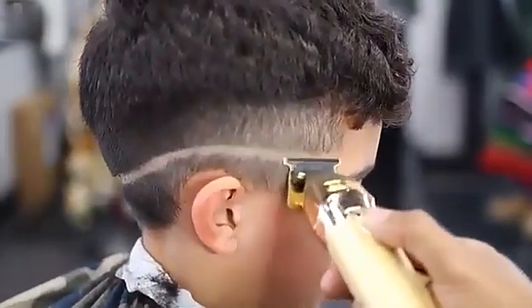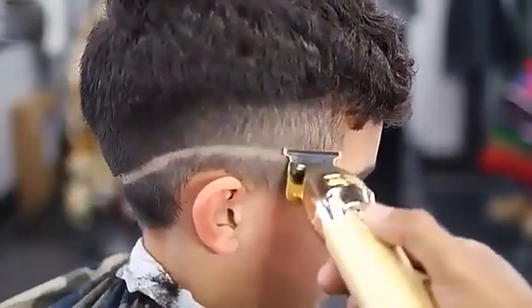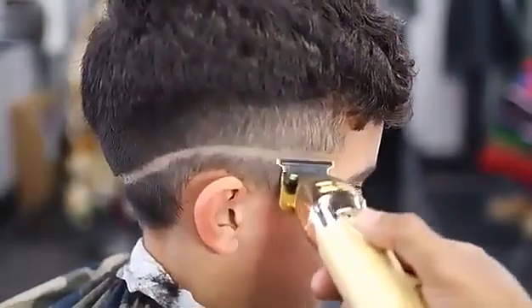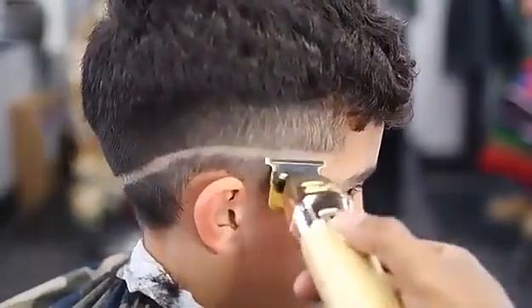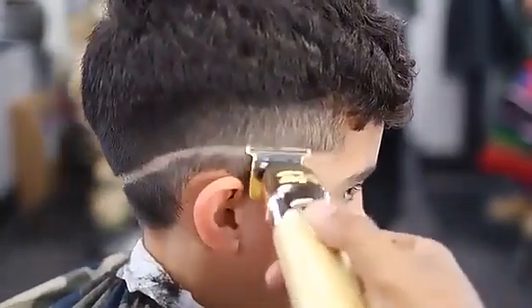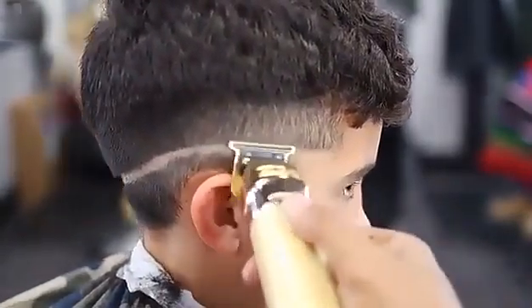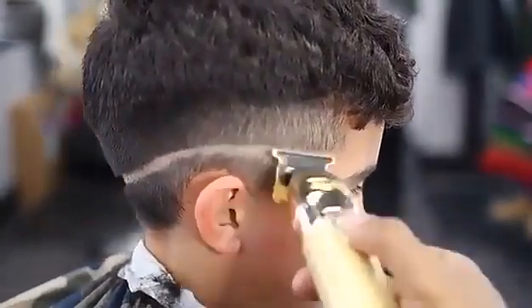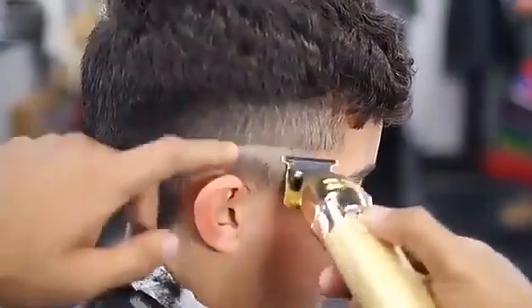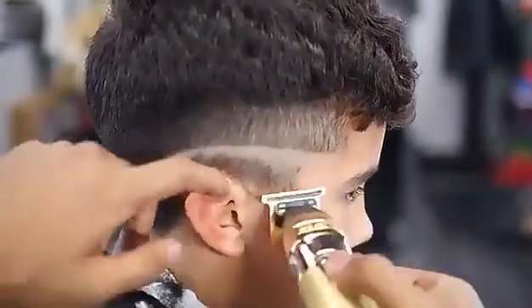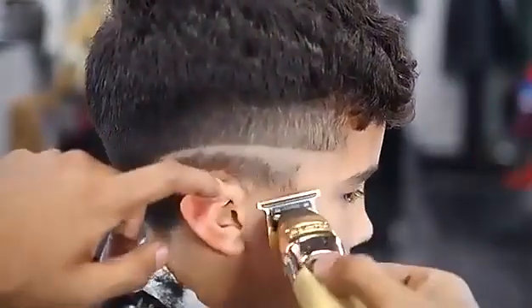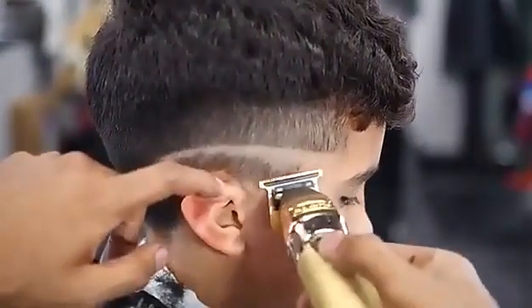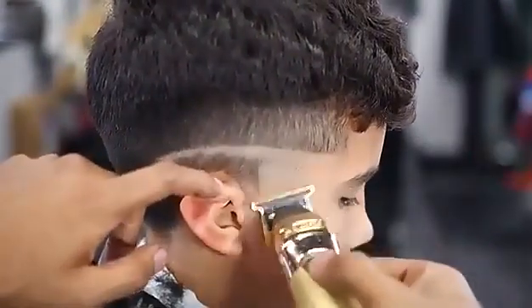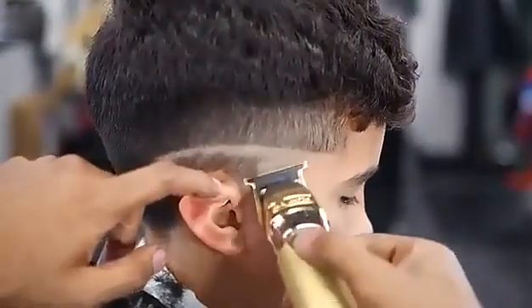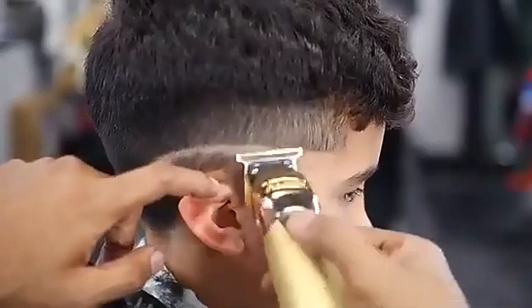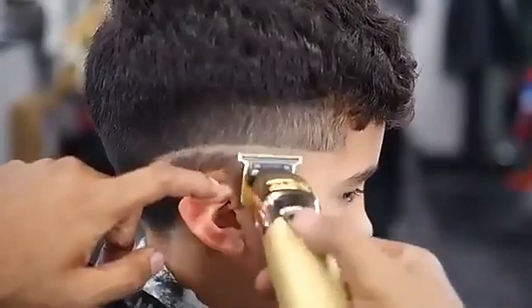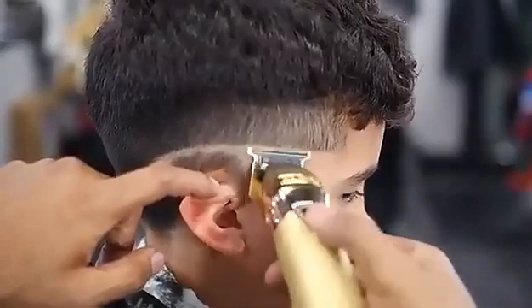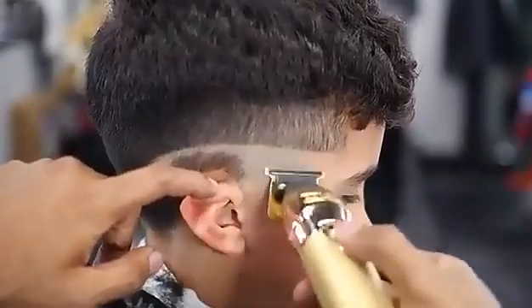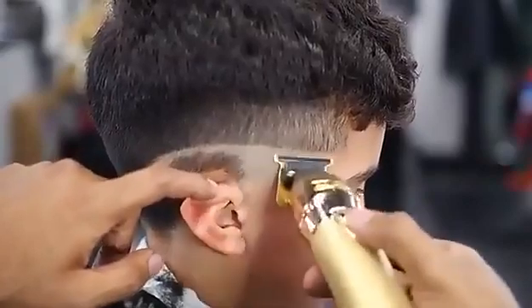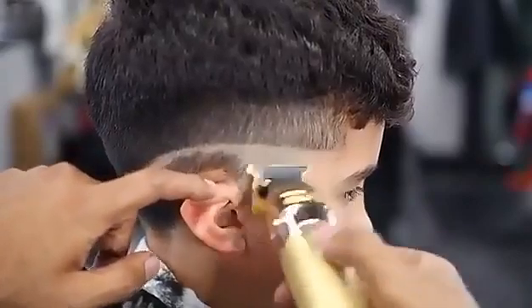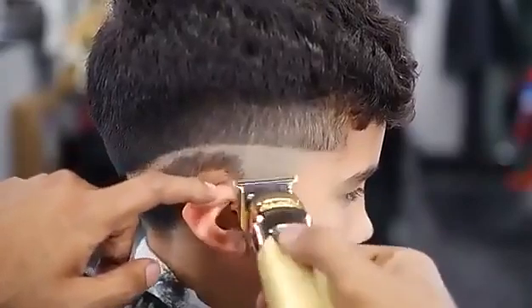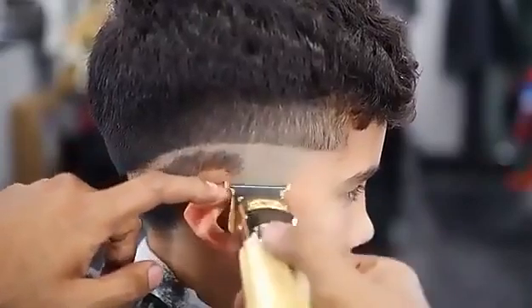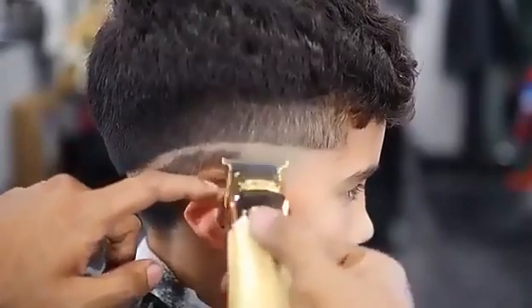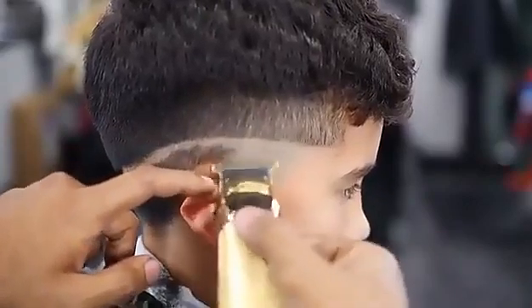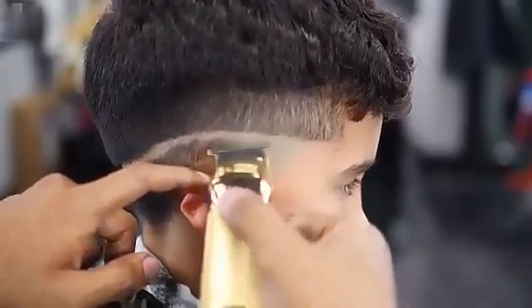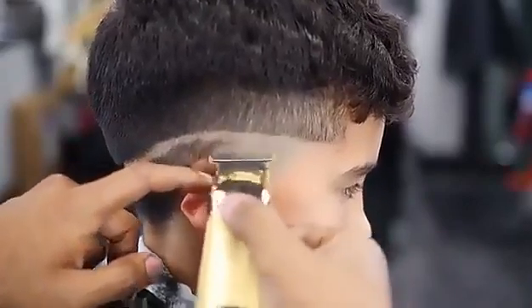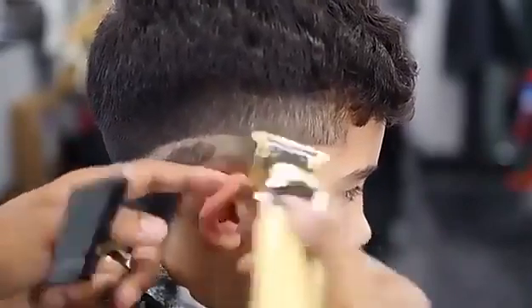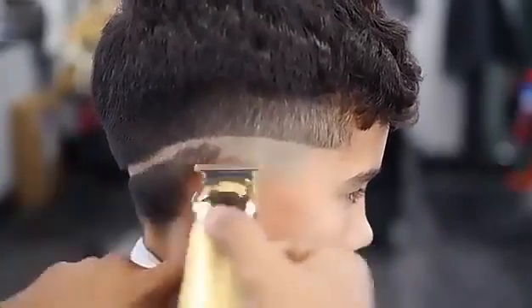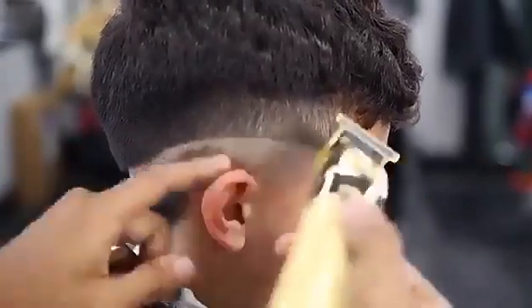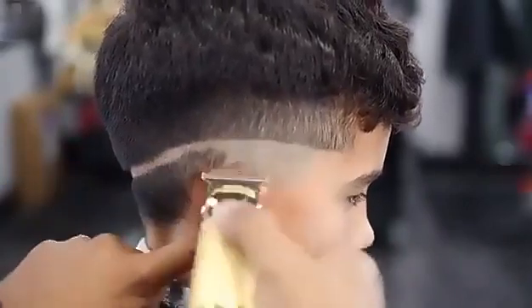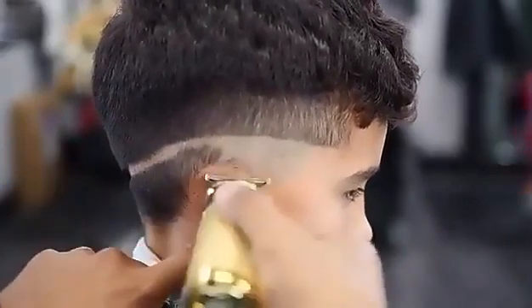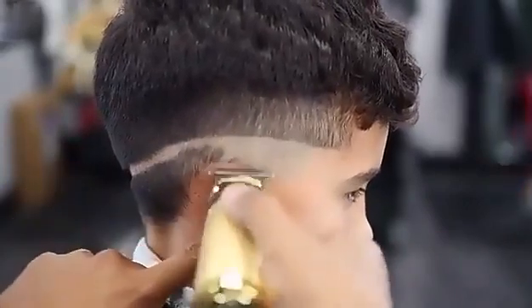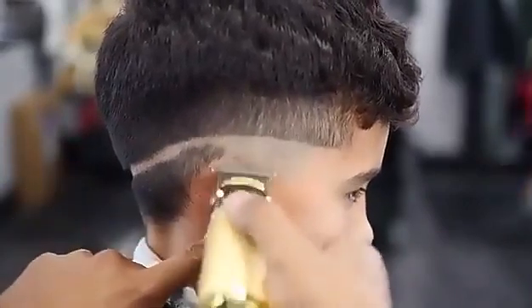This is just me taking precaution, not knowing how sensitive my client's skin is. This is the first time me setting this hair, so I'm just trying to be precautious, especially with first-time clients.